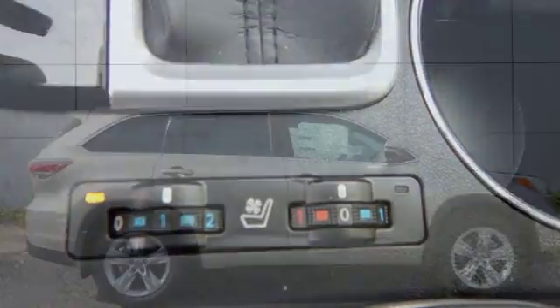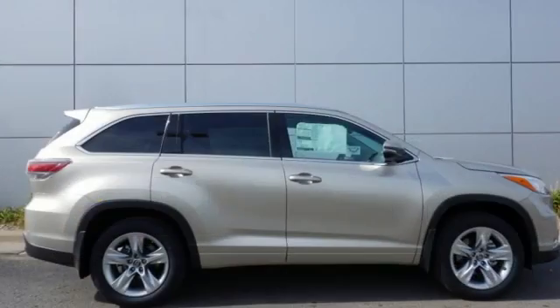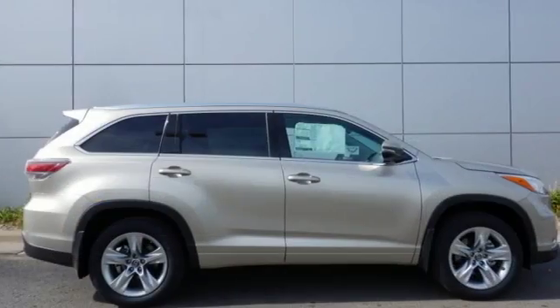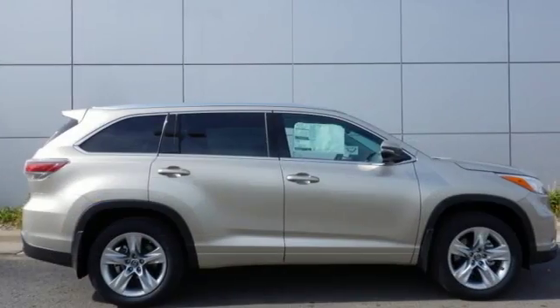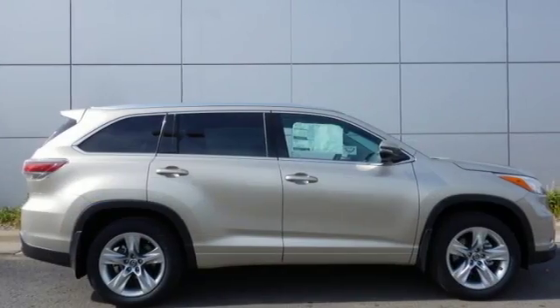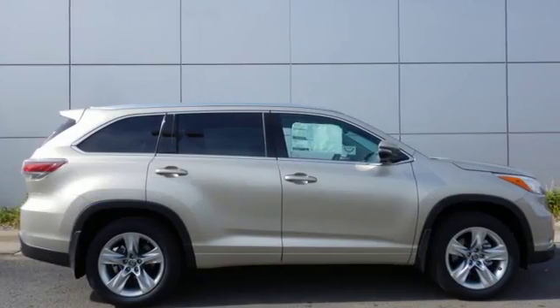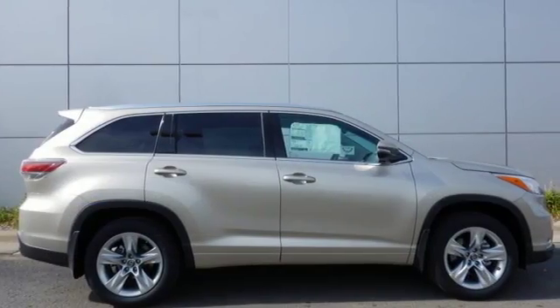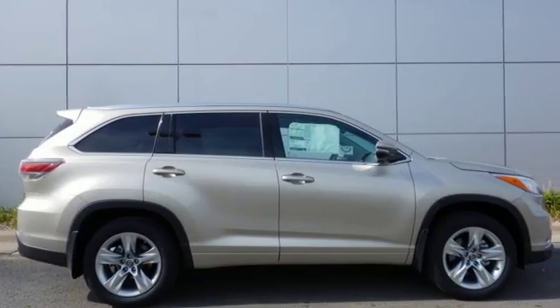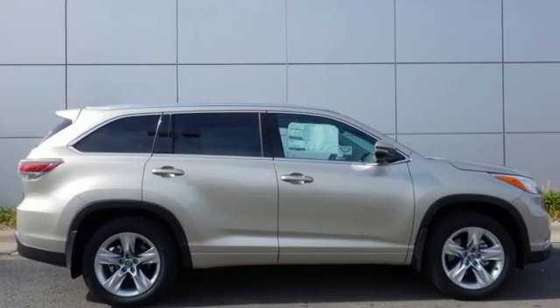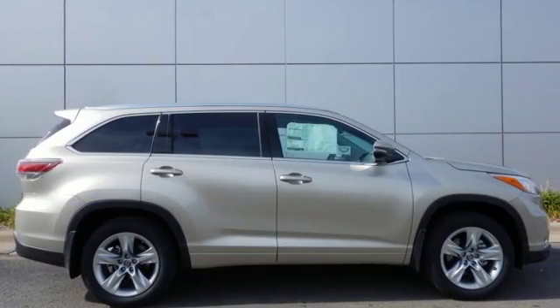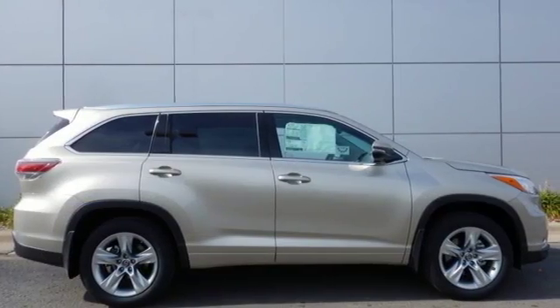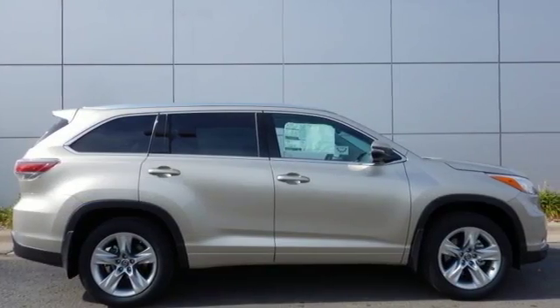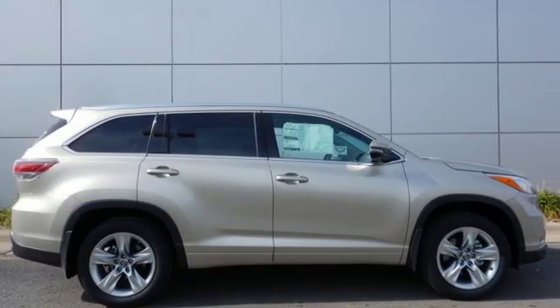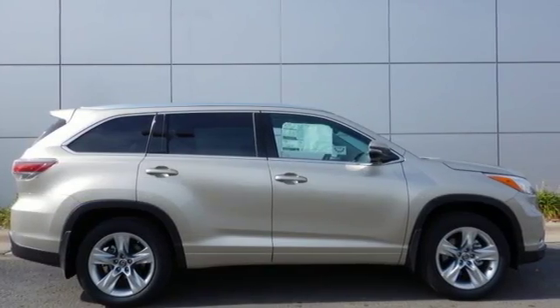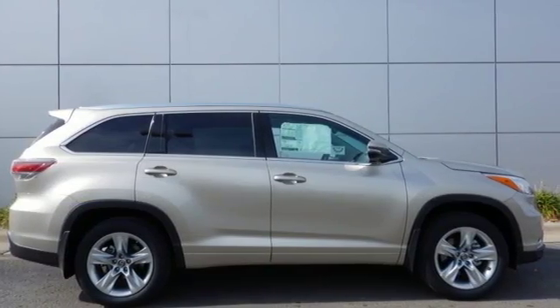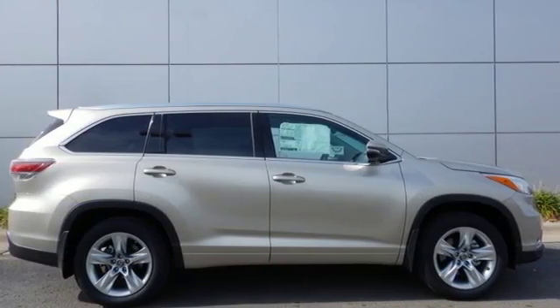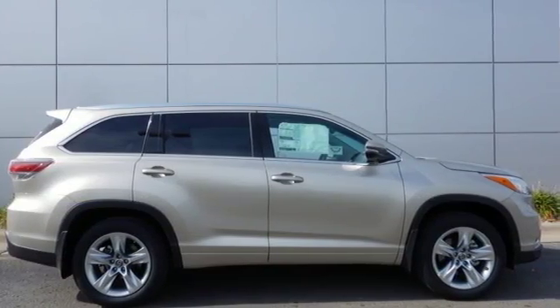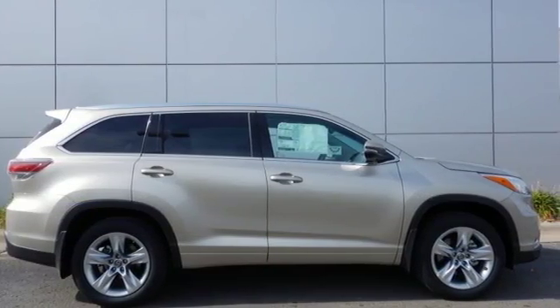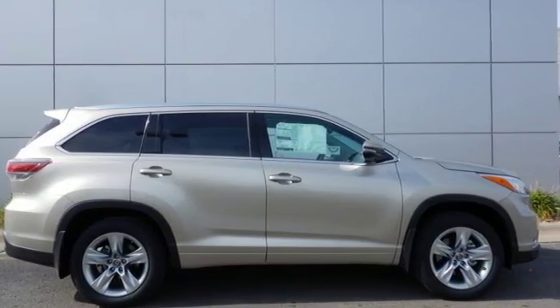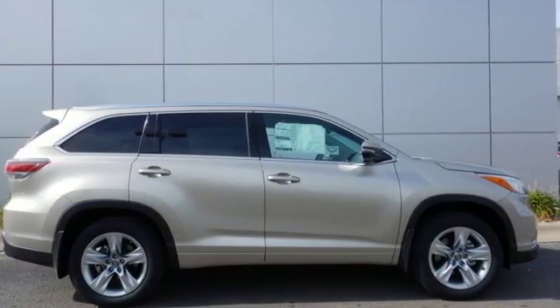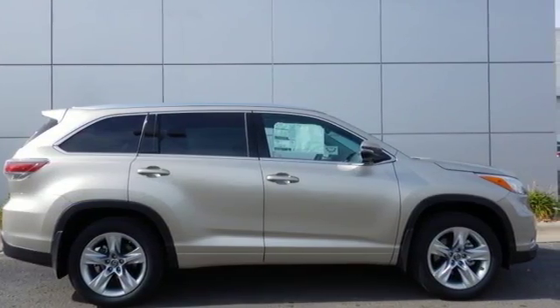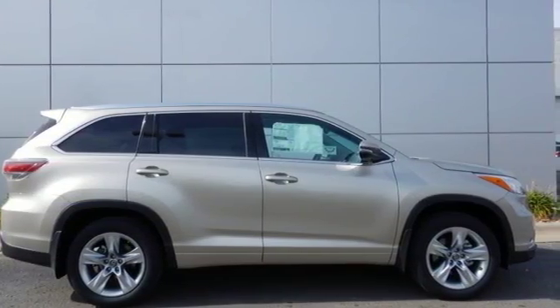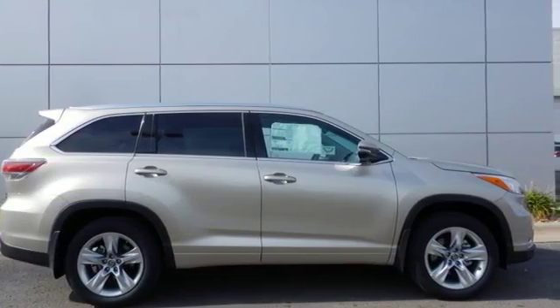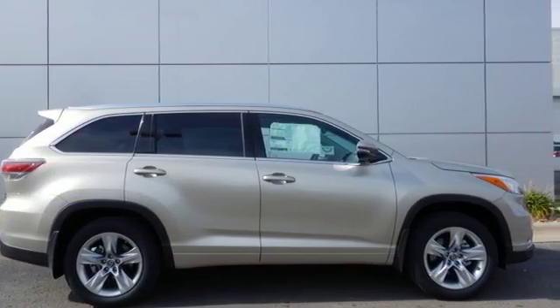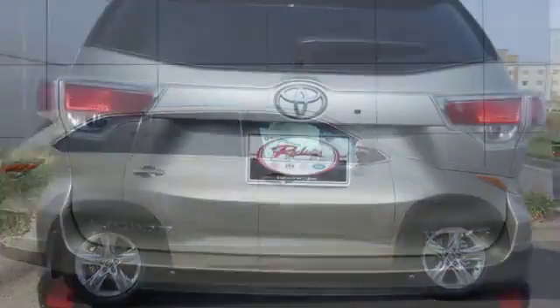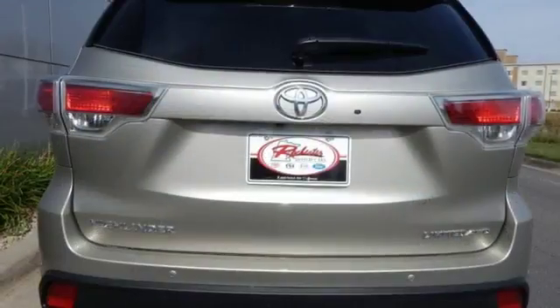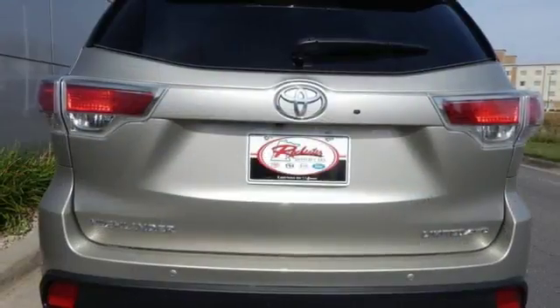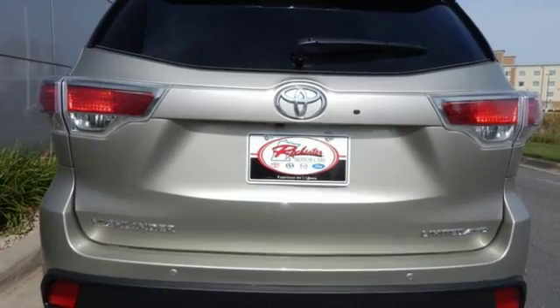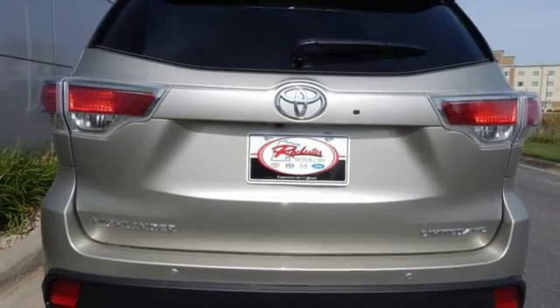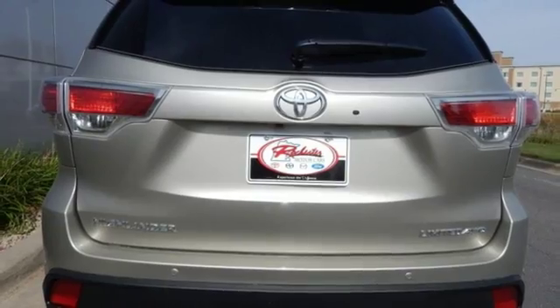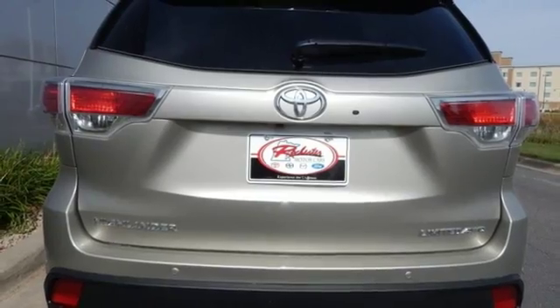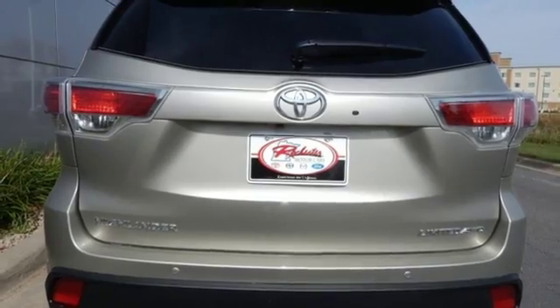Everything has a place in the Highlander, including an in-dash shelf for those pesky power and USB cables.